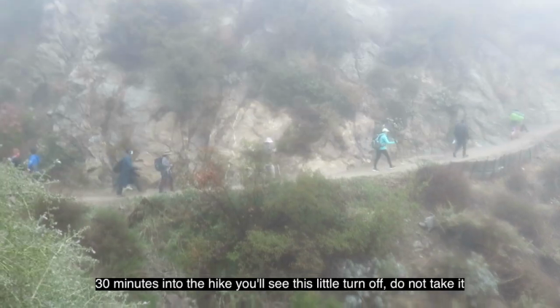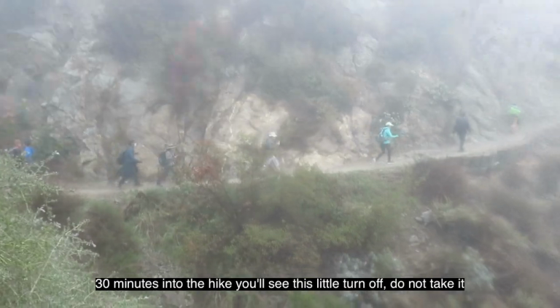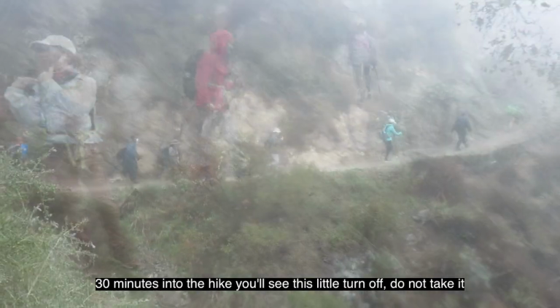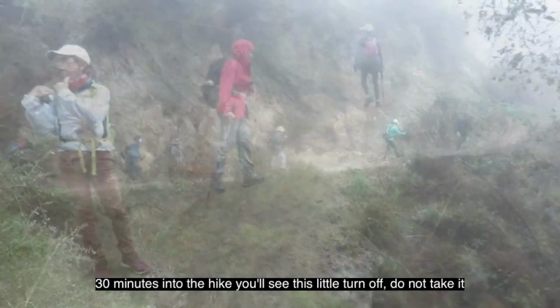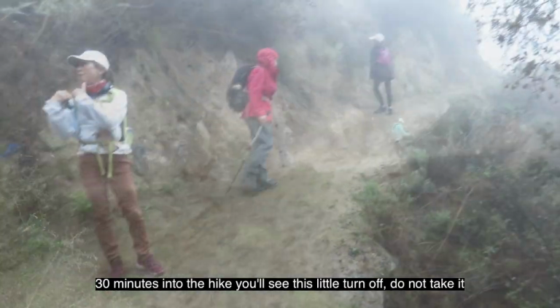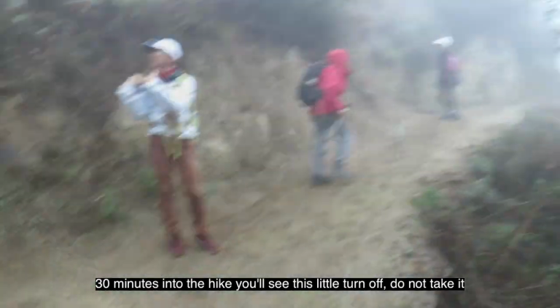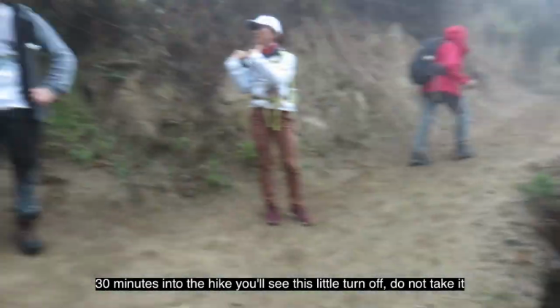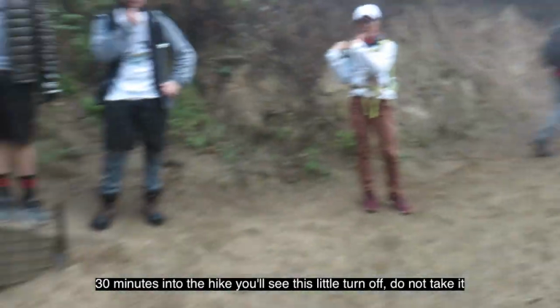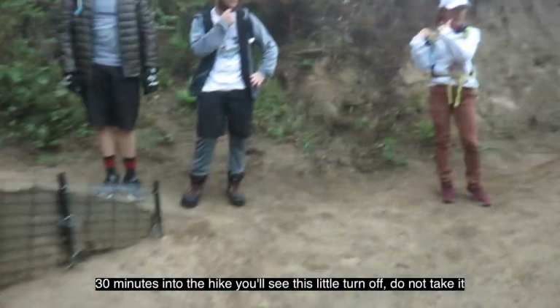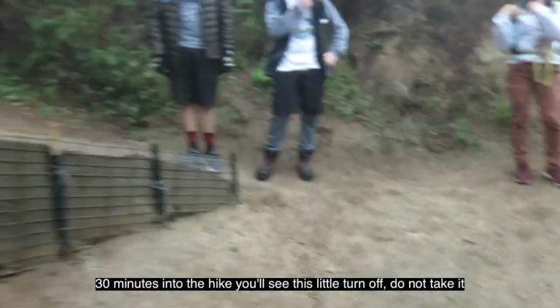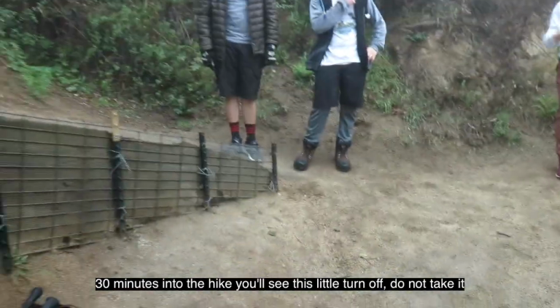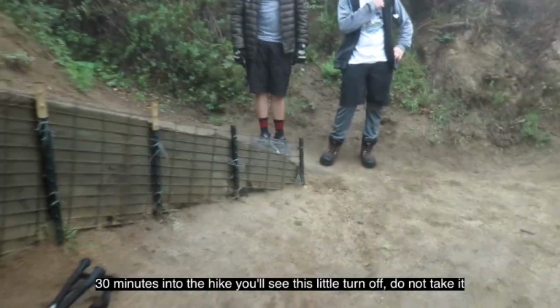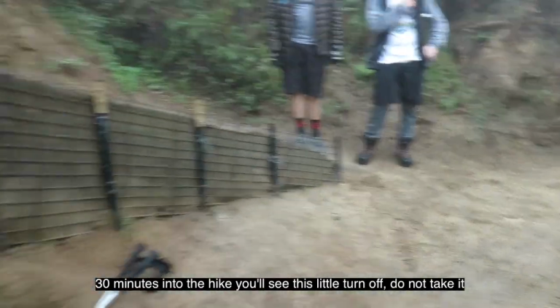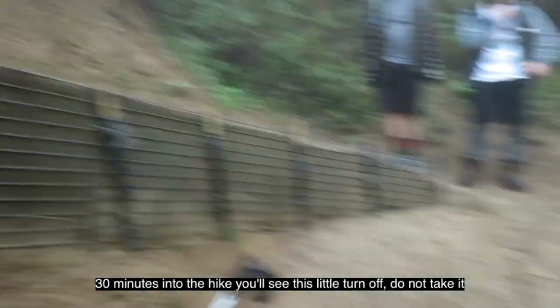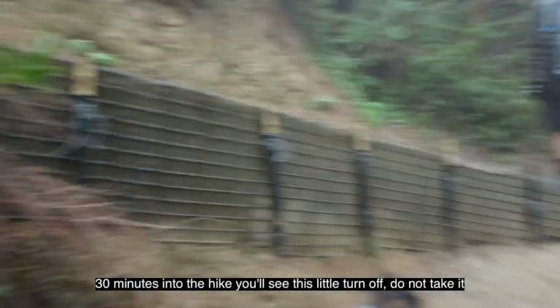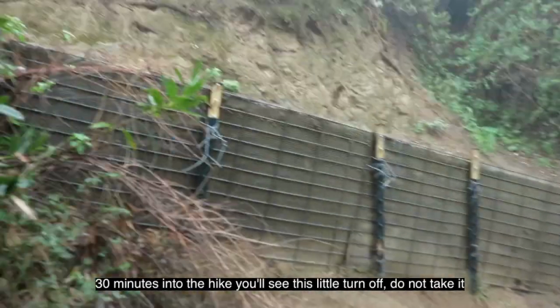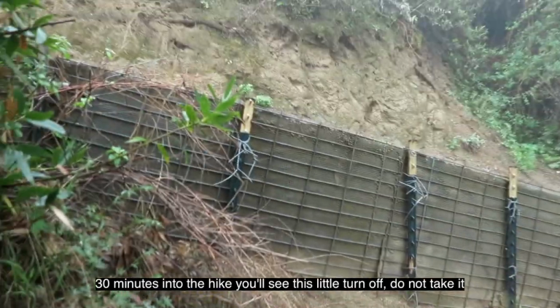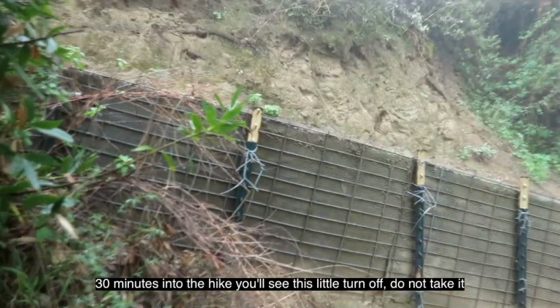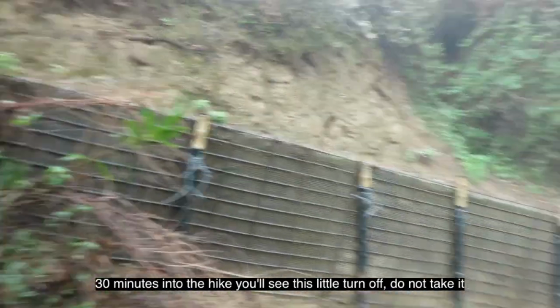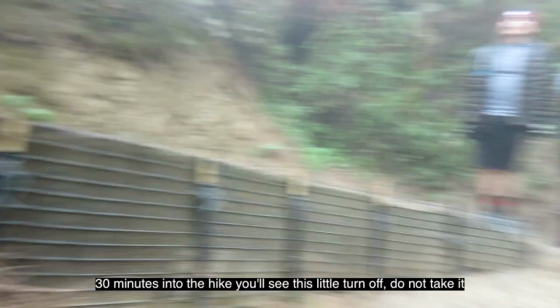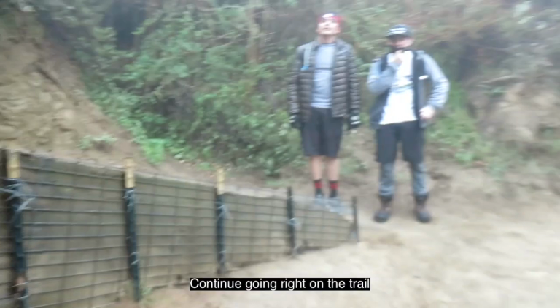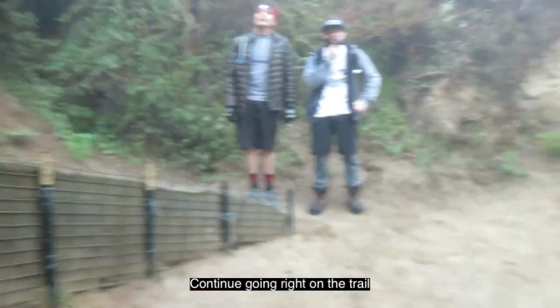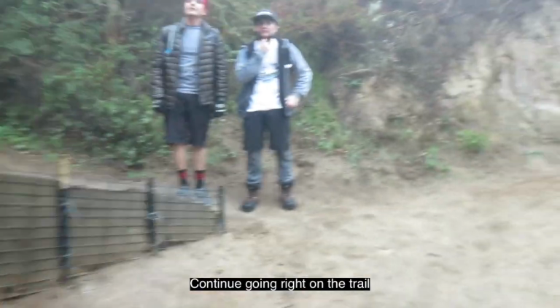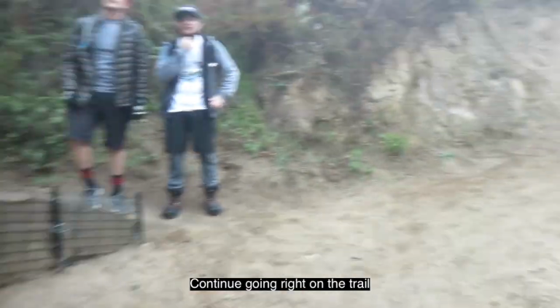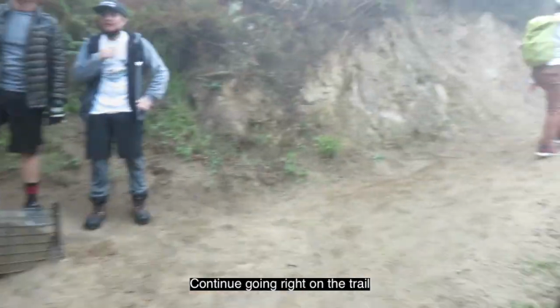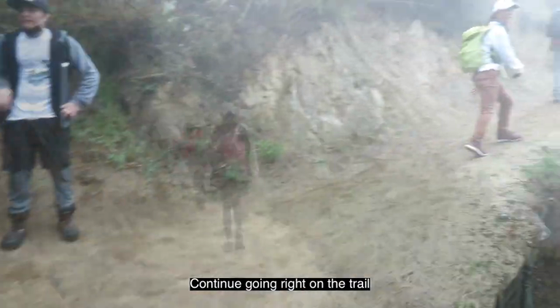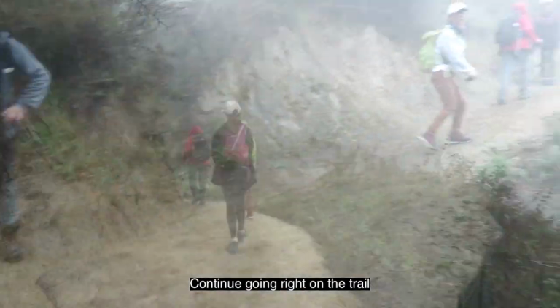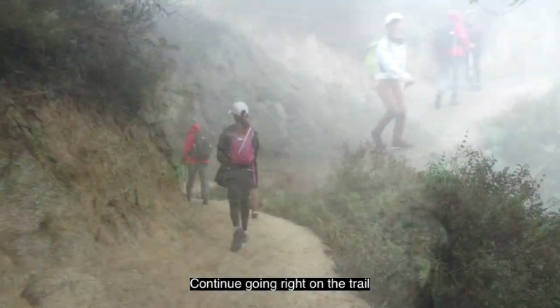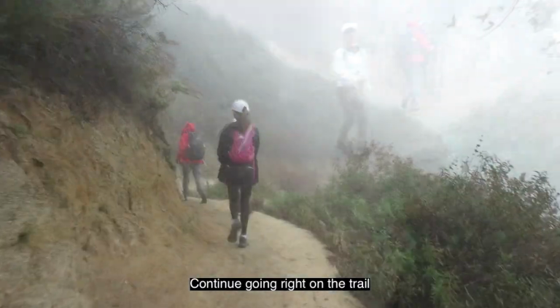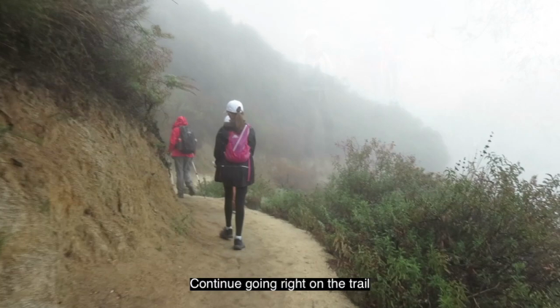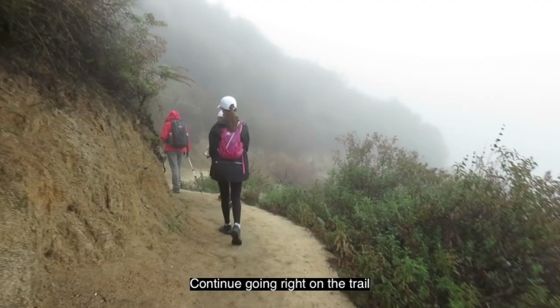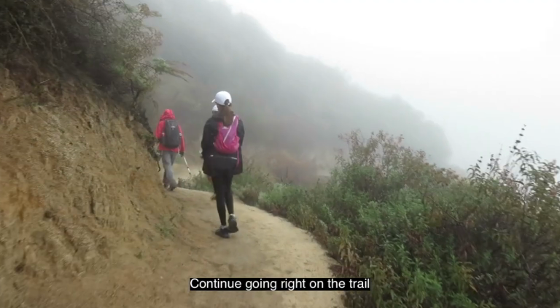30 minutes into the hike, you'll see a little turnoff. Do not take it — continue going right on the trail.